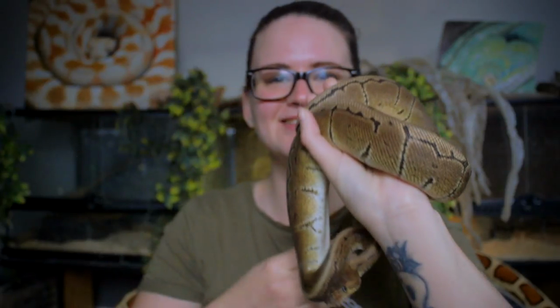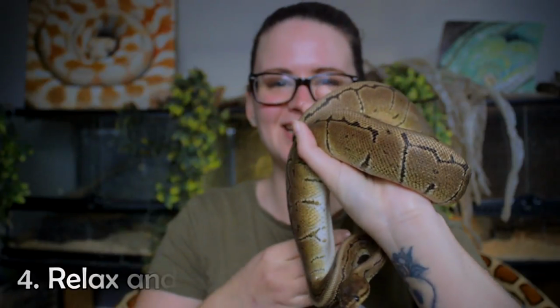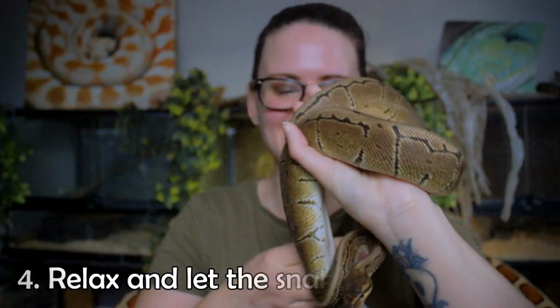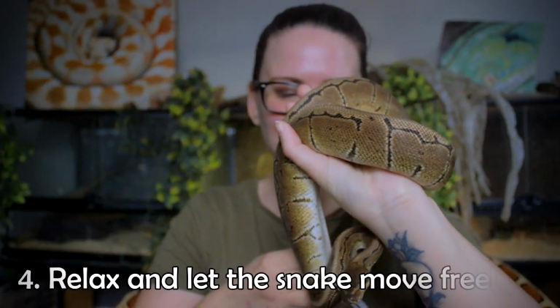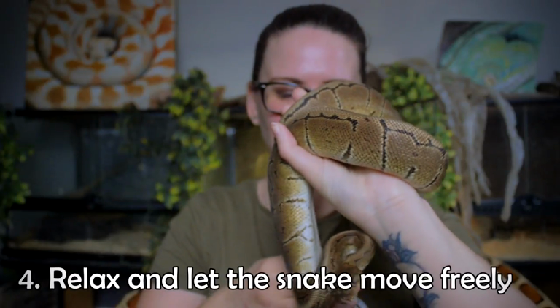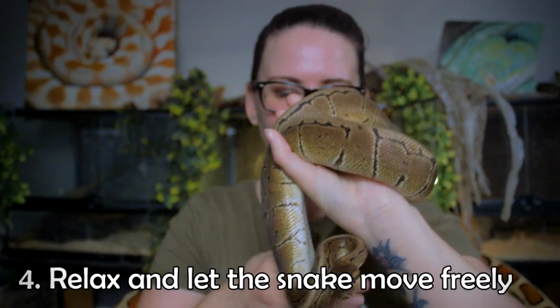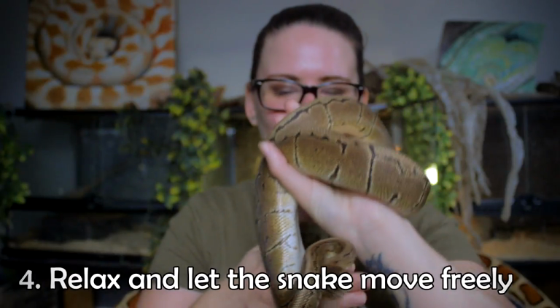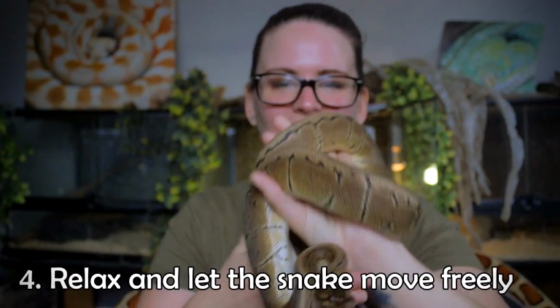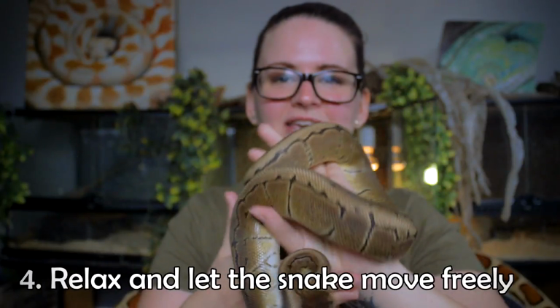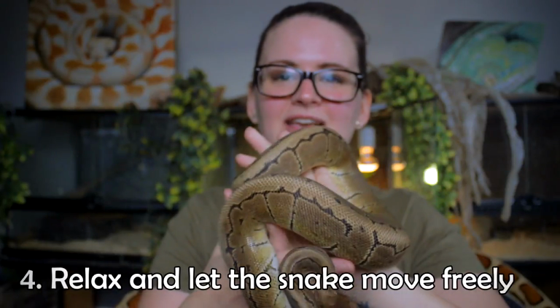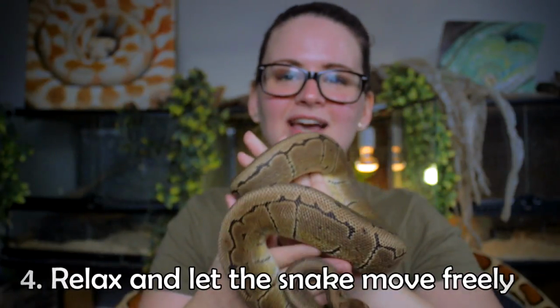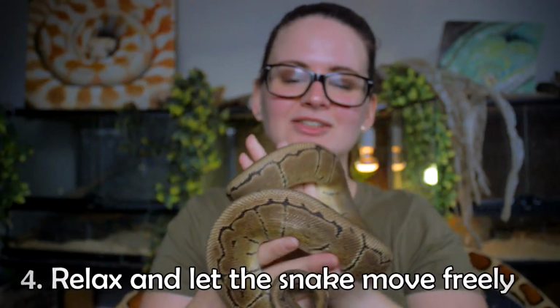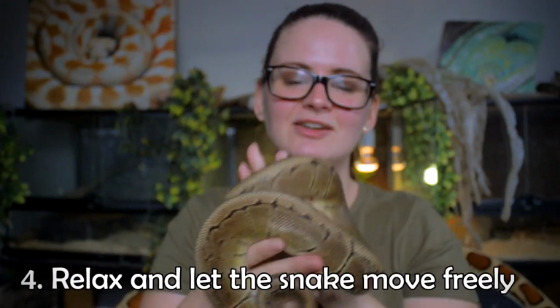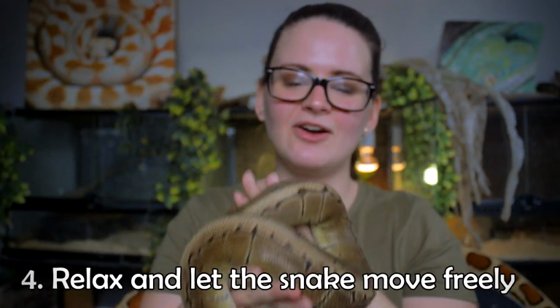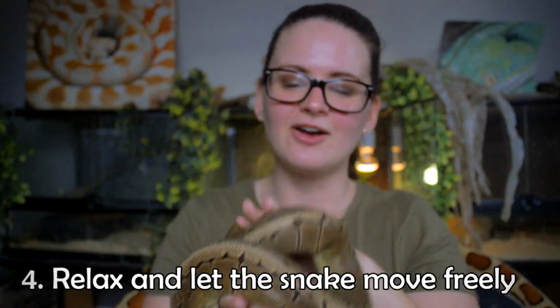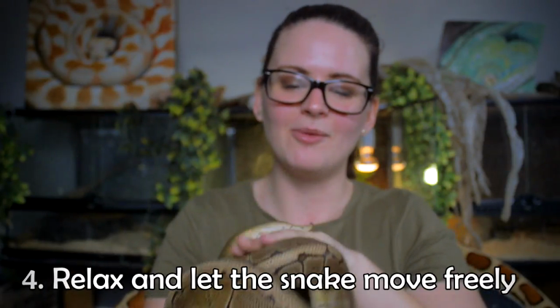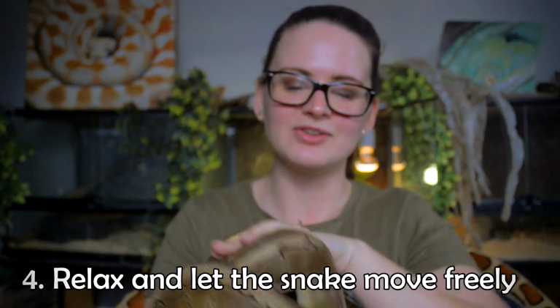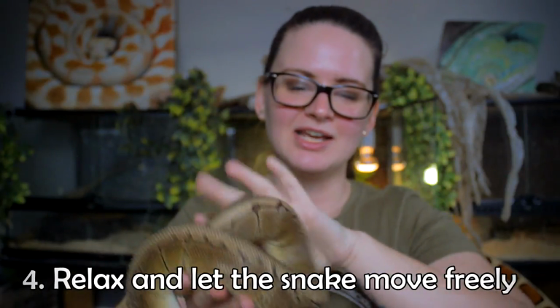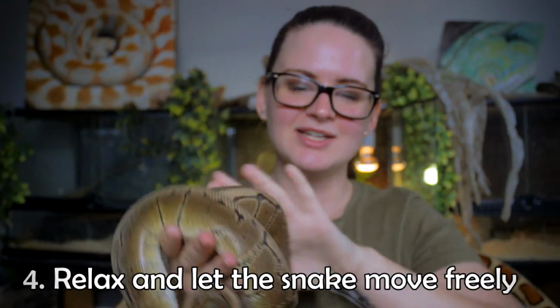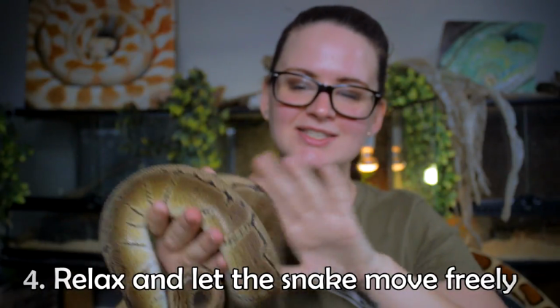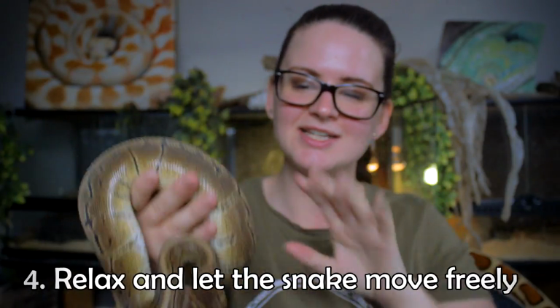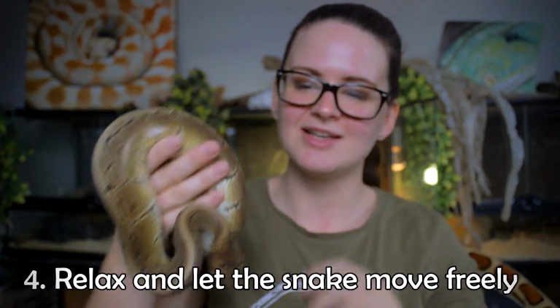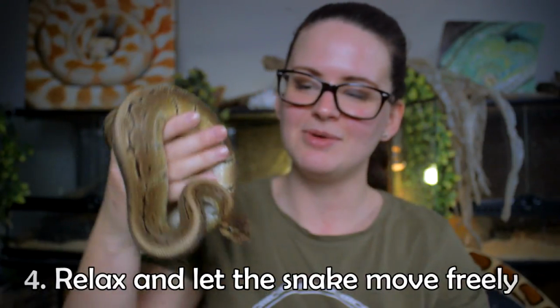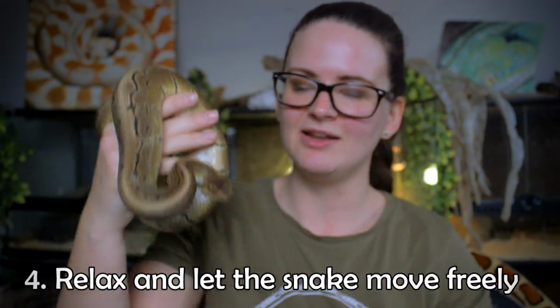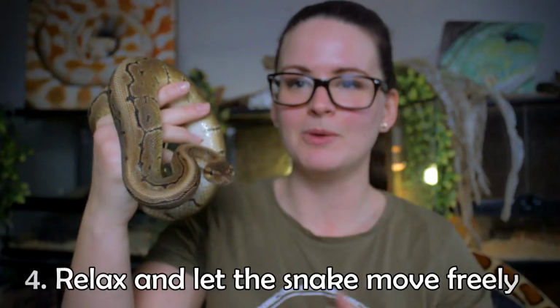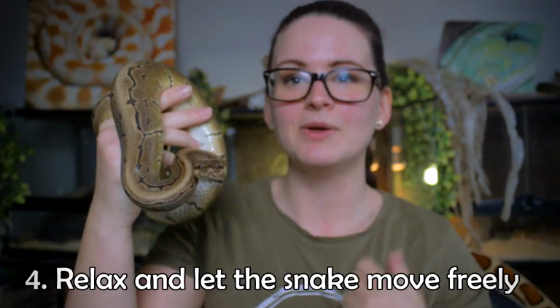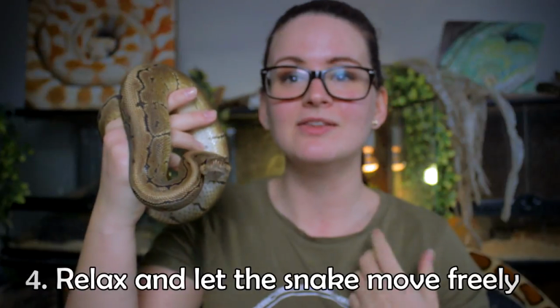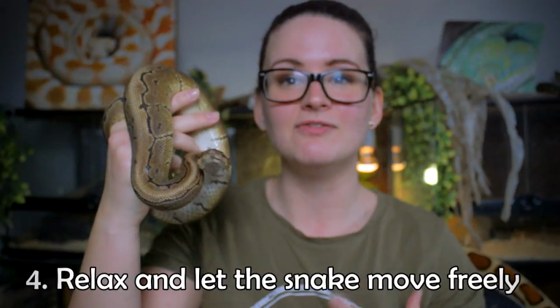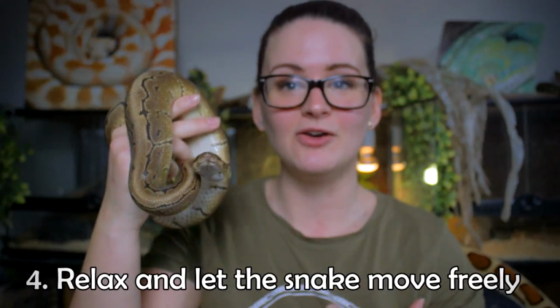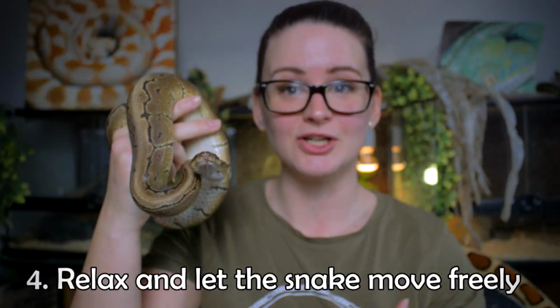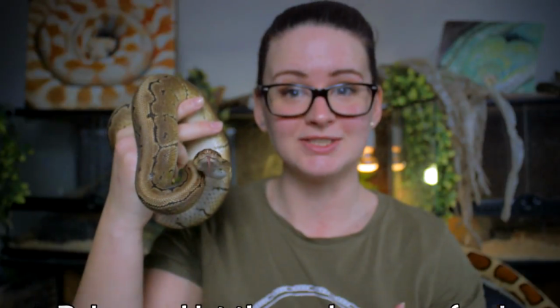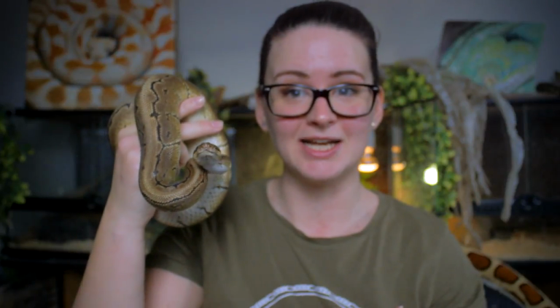Bofor is taking this very, very well. He is actually a very calm snake — he does tense up a little bit, but he's a very good snake.